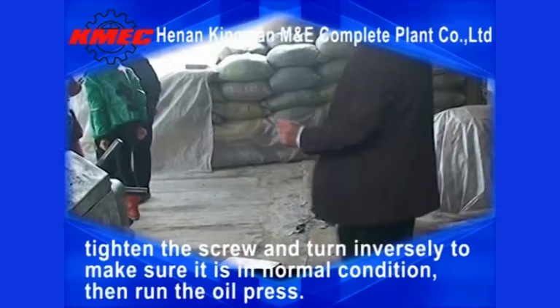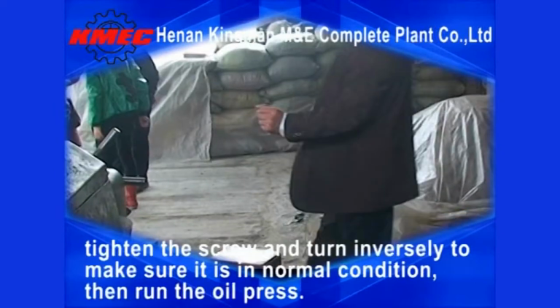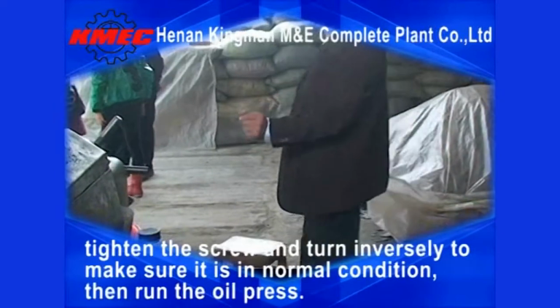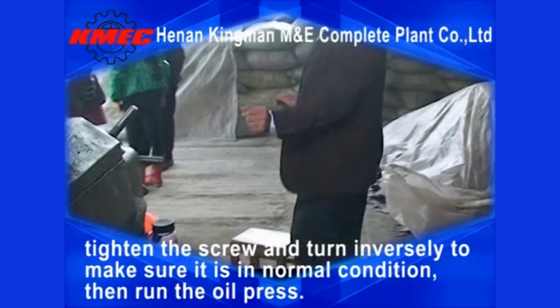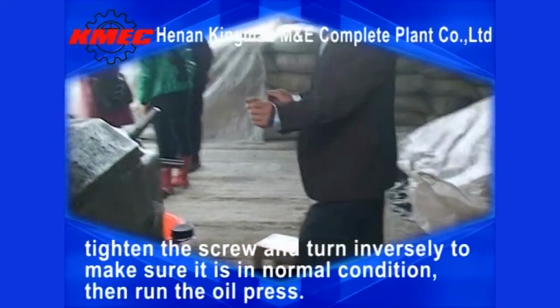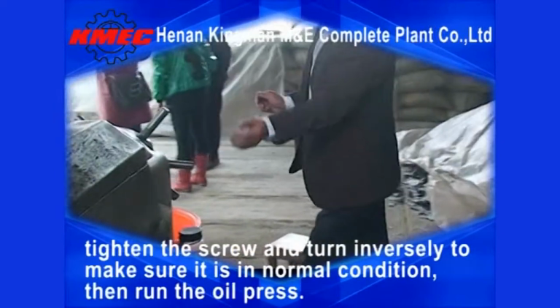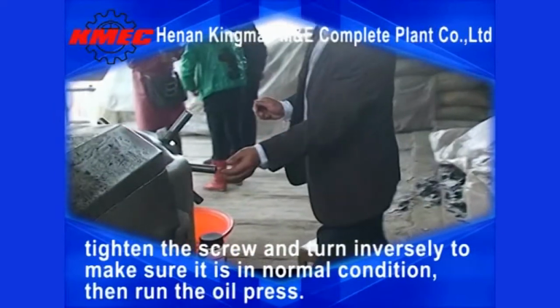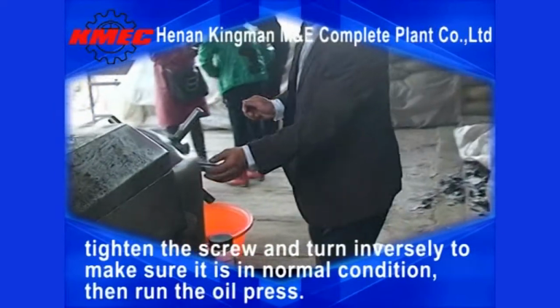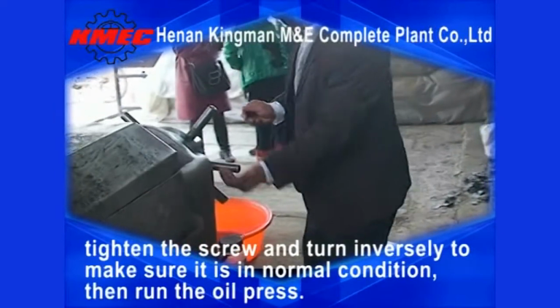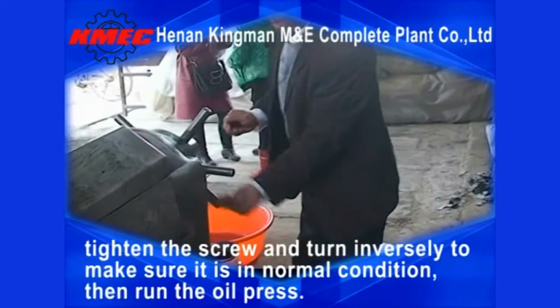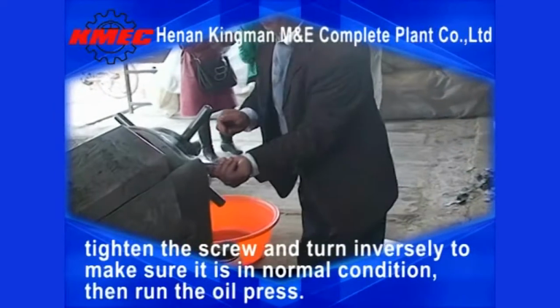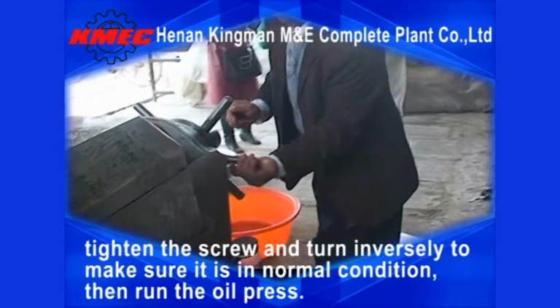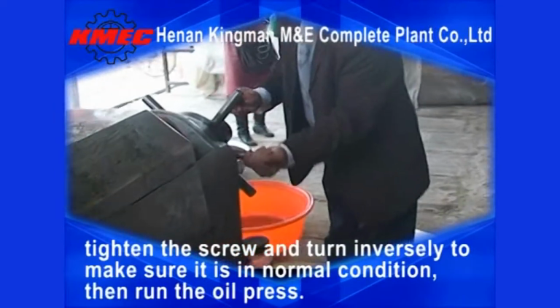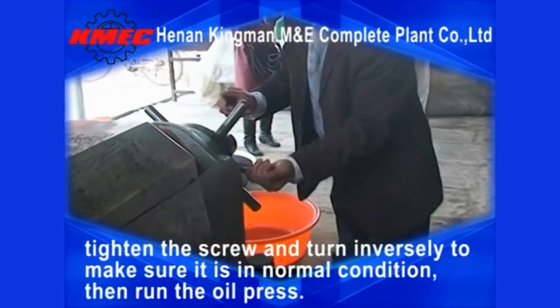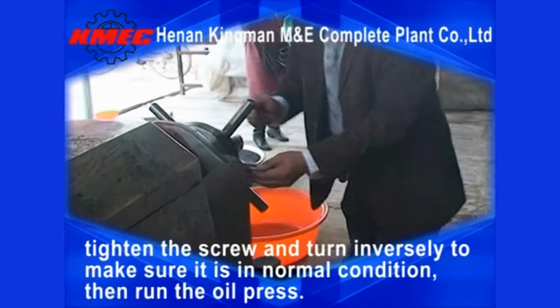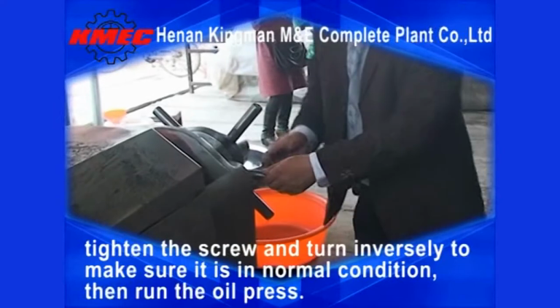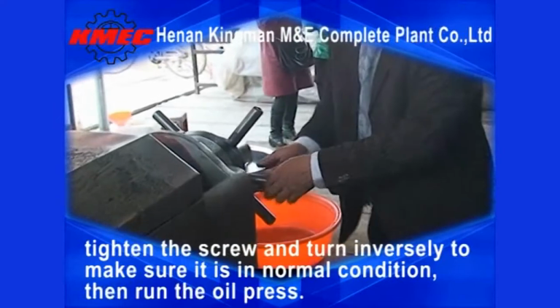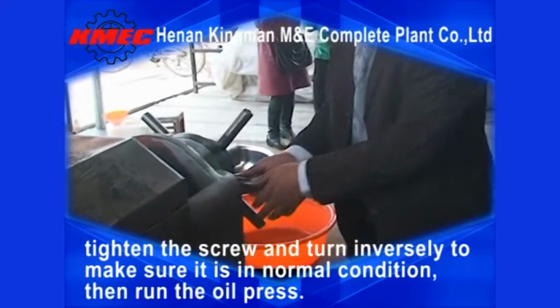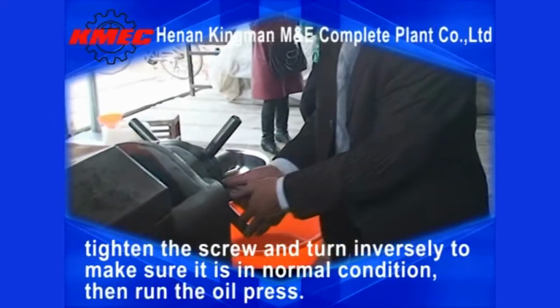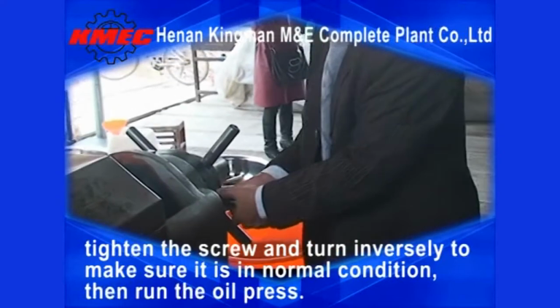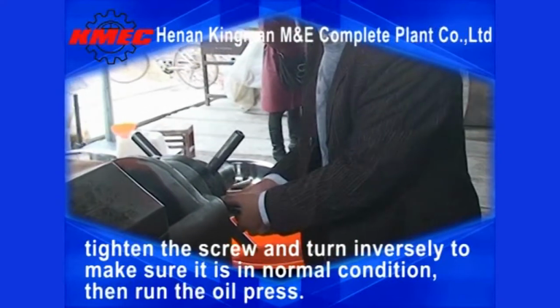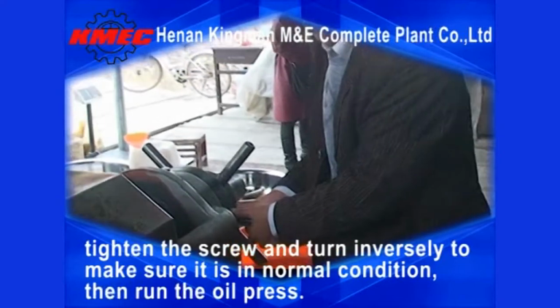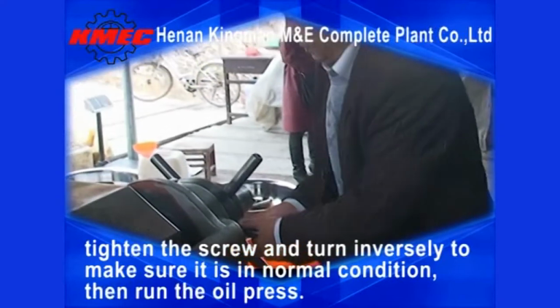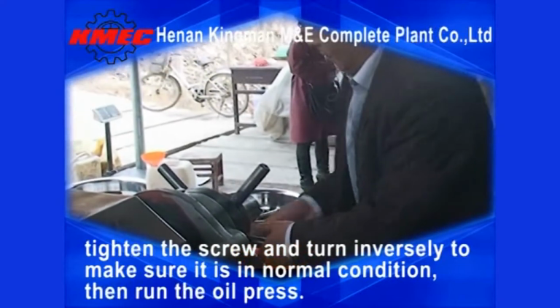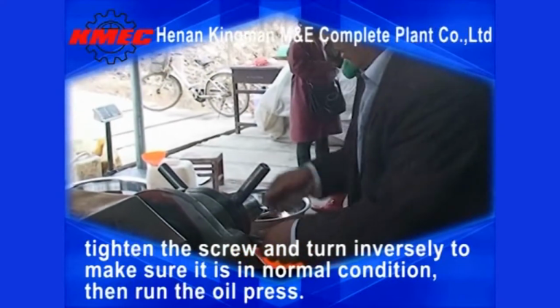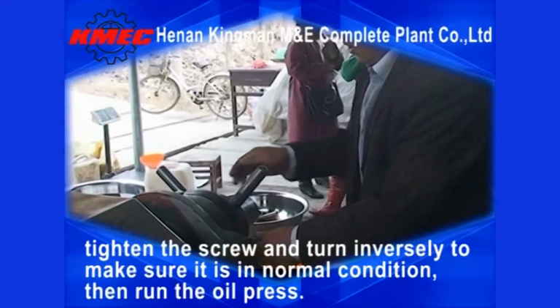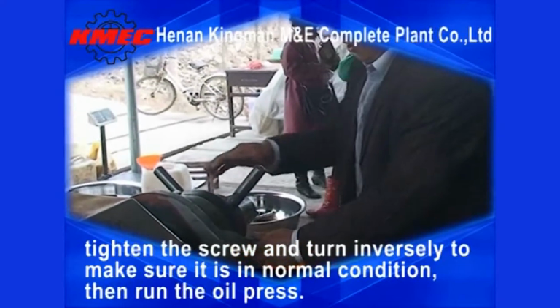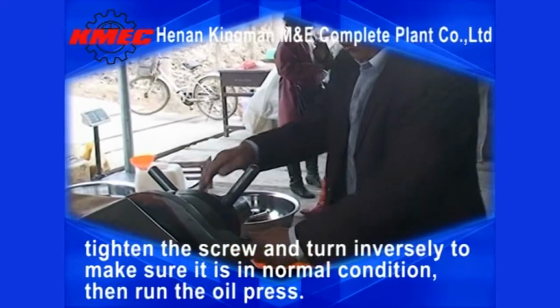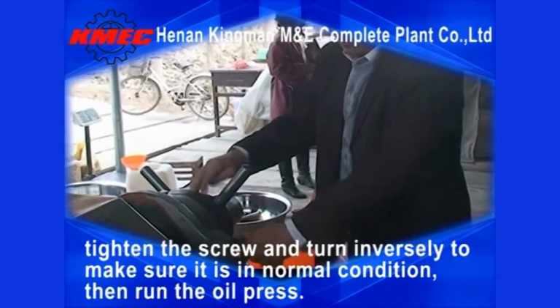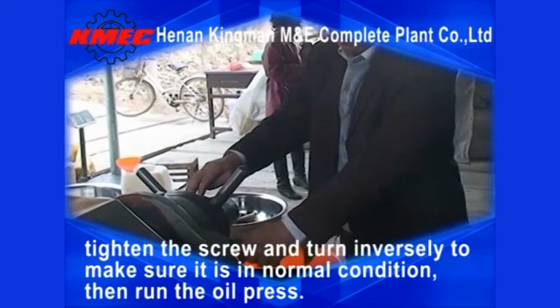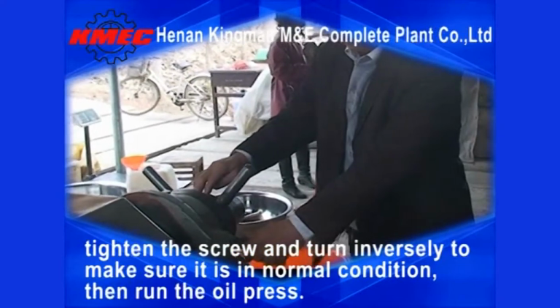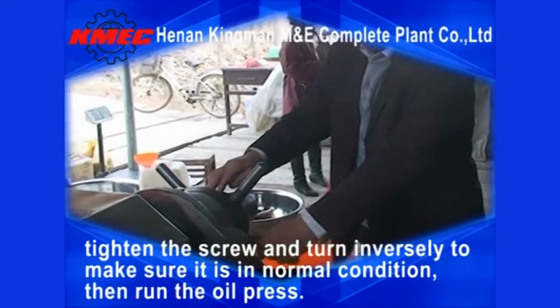Tighten the screw and turn inversely to make sure it is in normal condition. Then run the oil press.